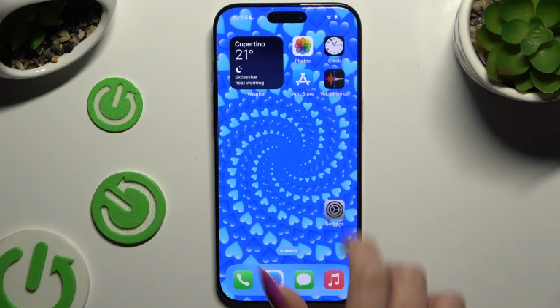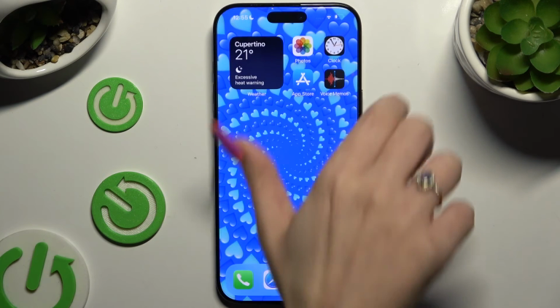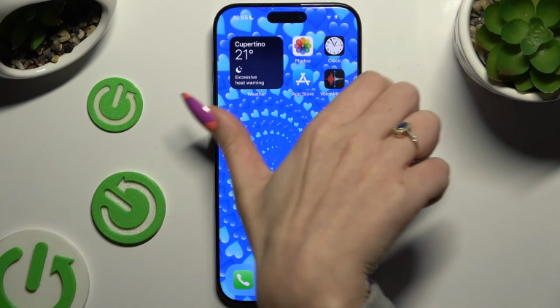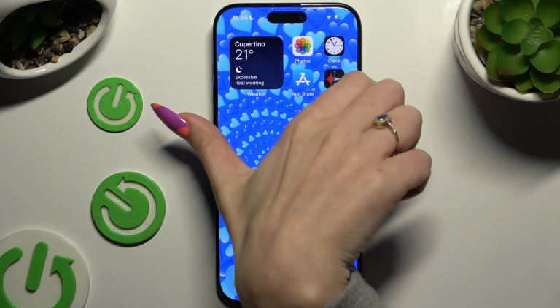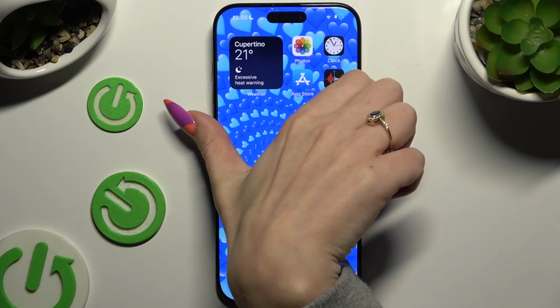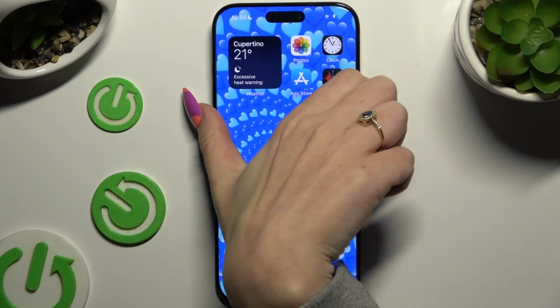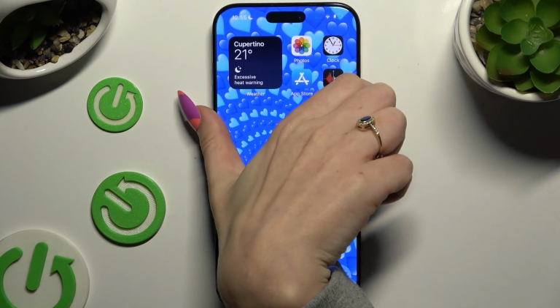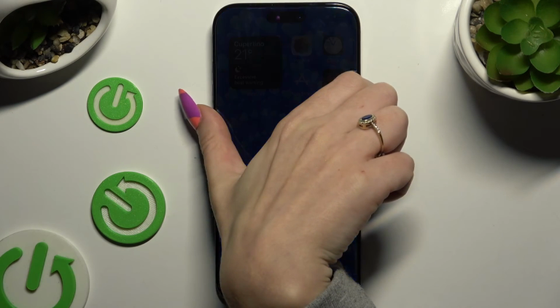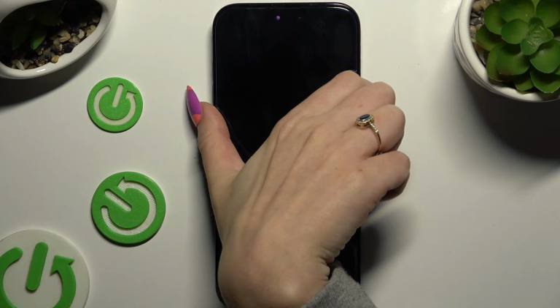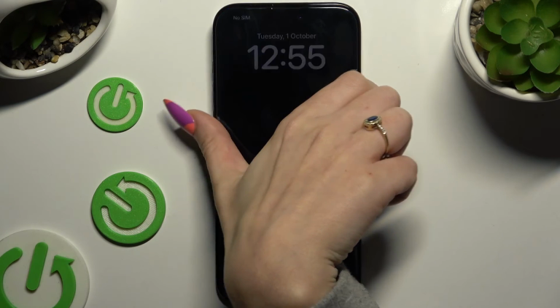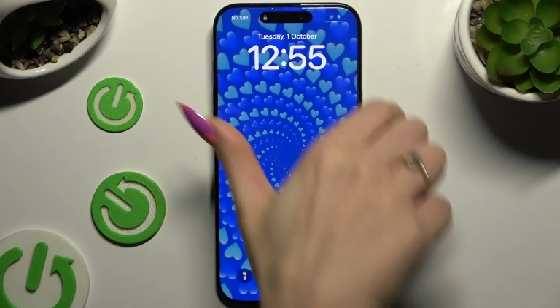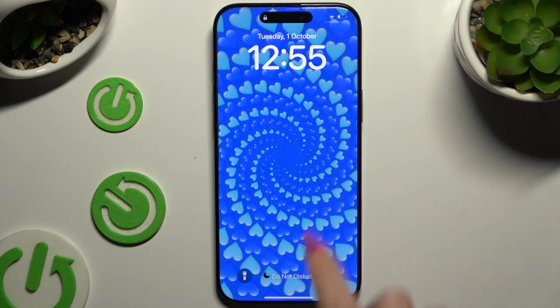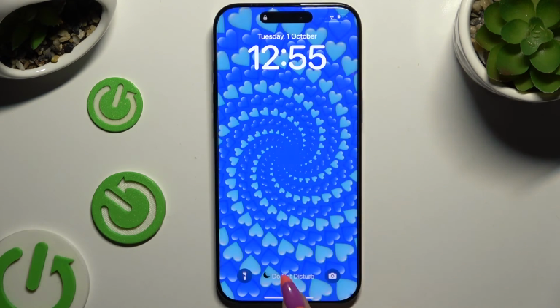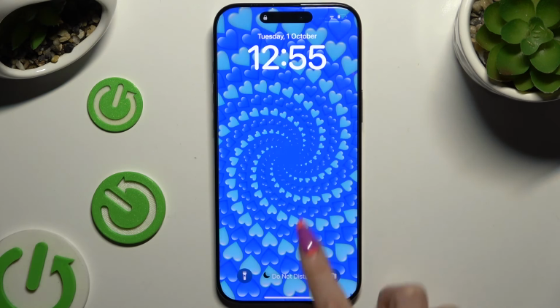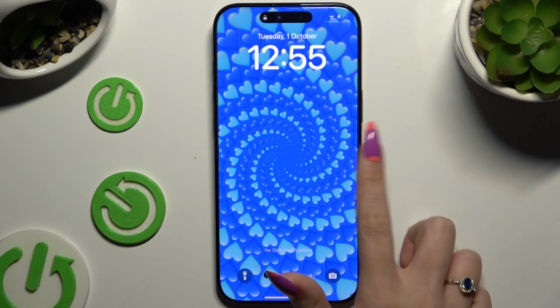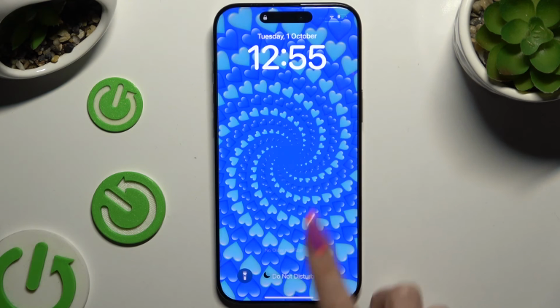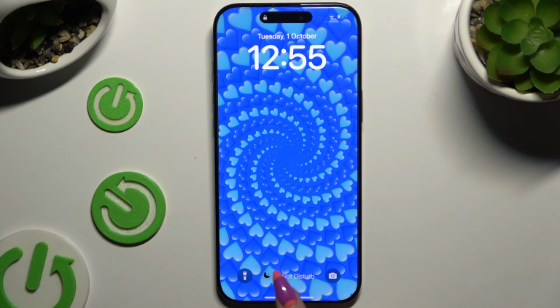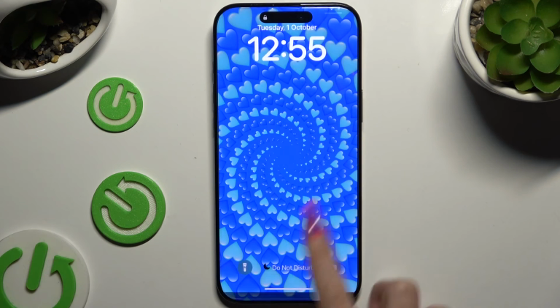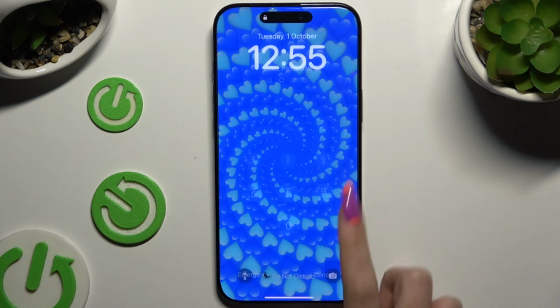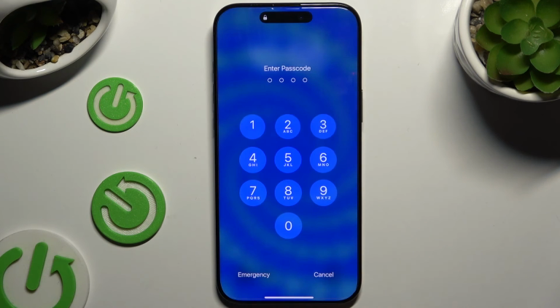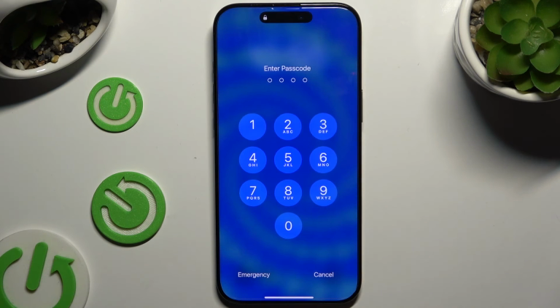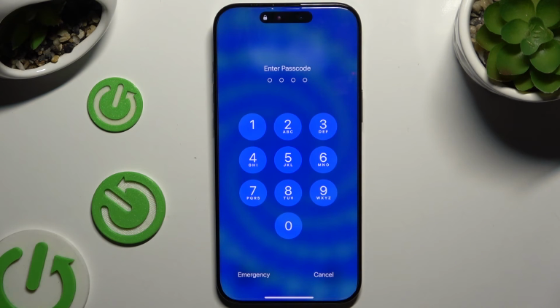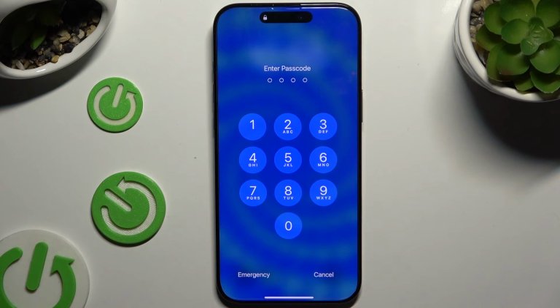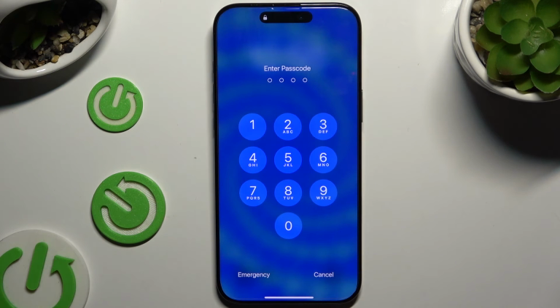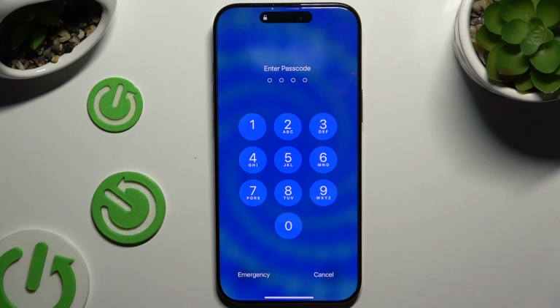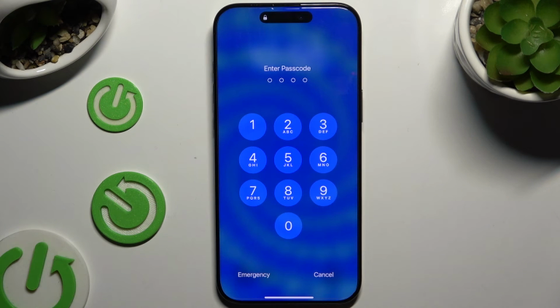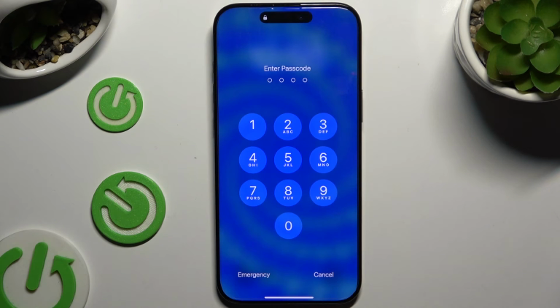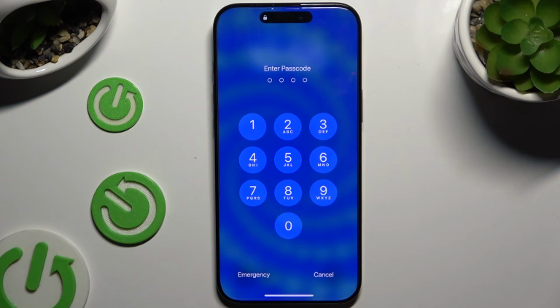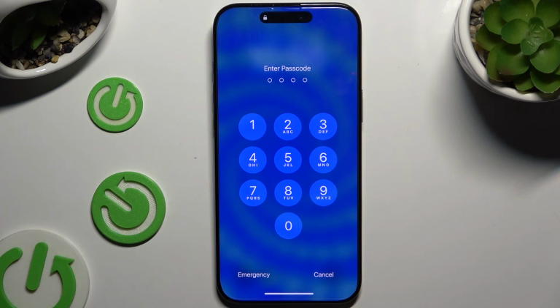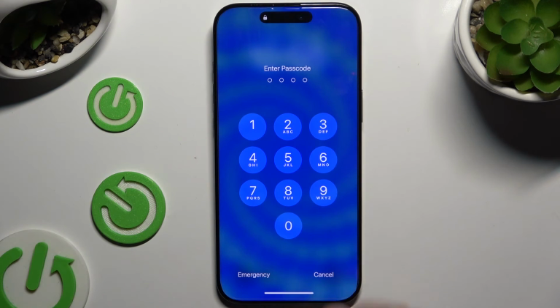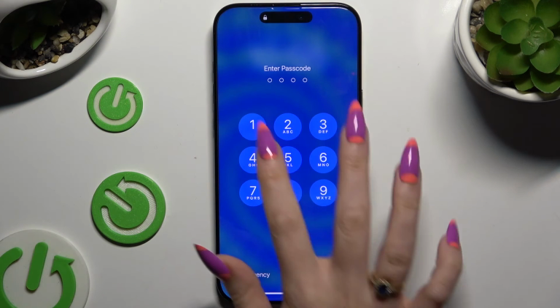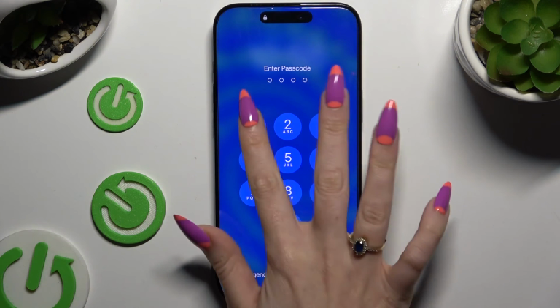So now when I switch off my screen and turn it back on, I can see that the passcode is required.